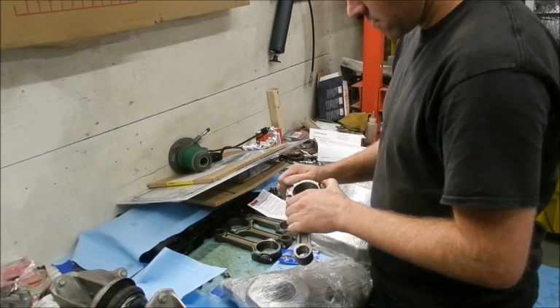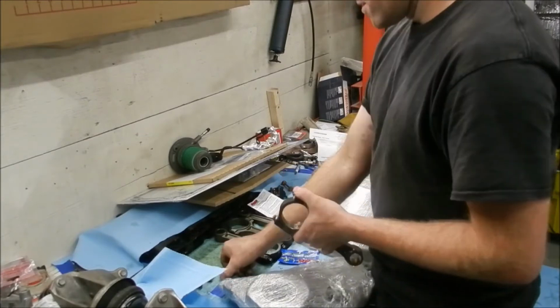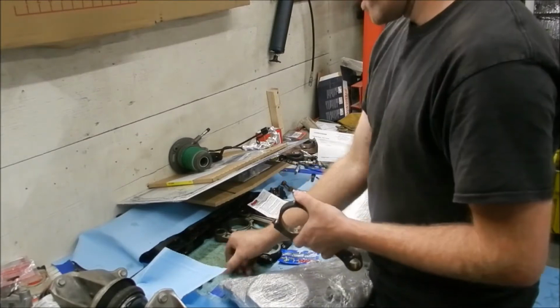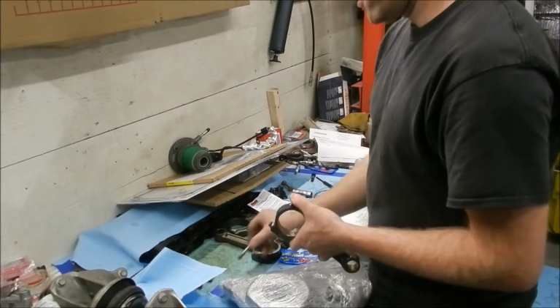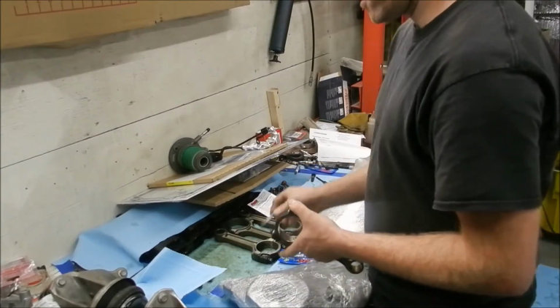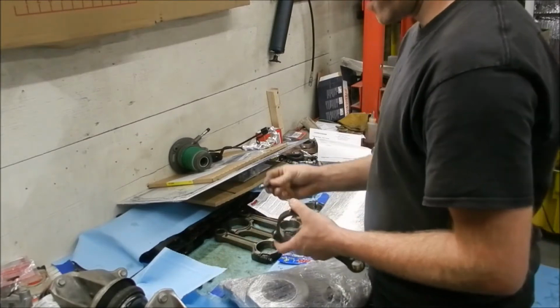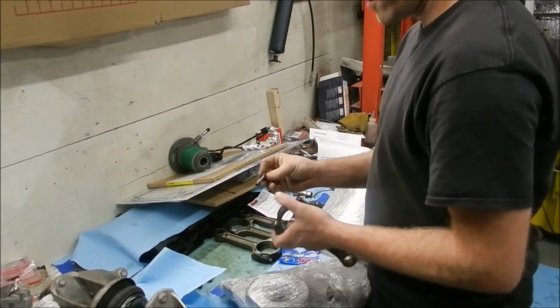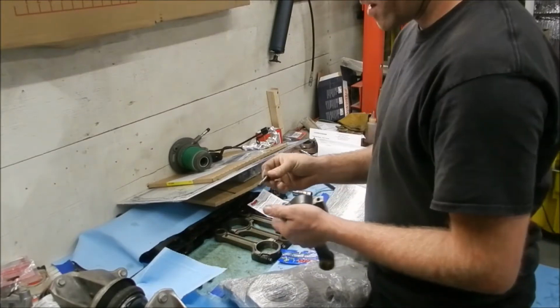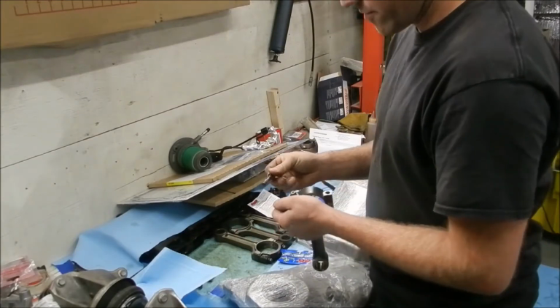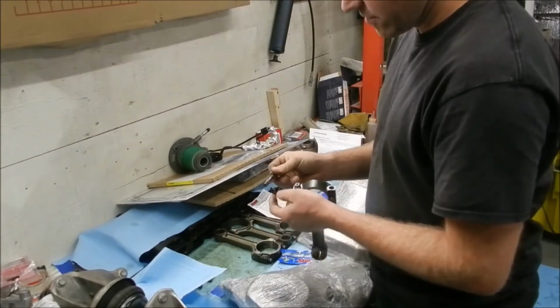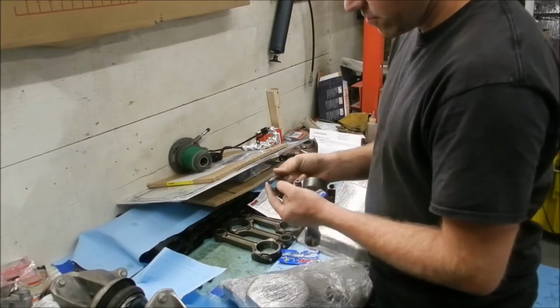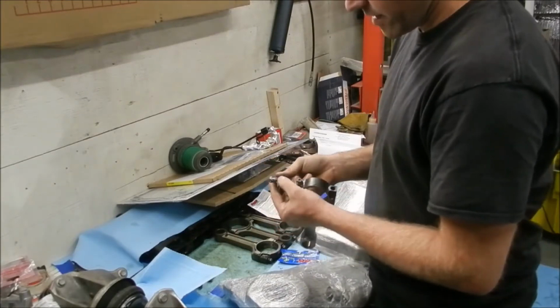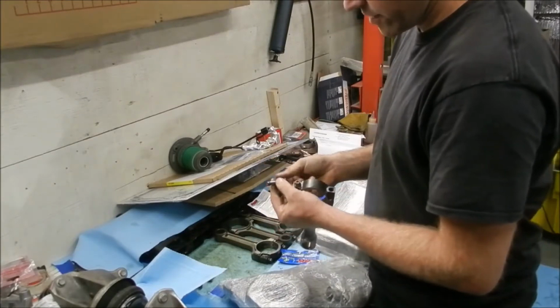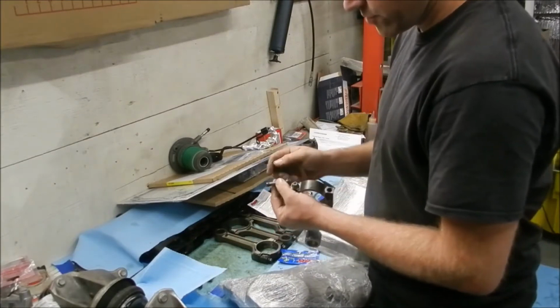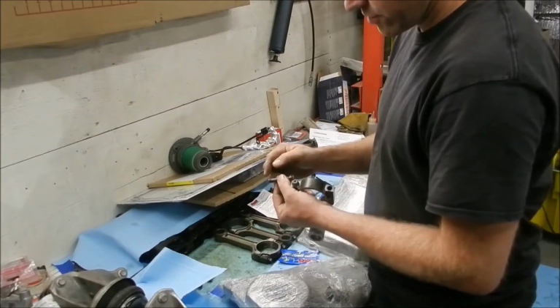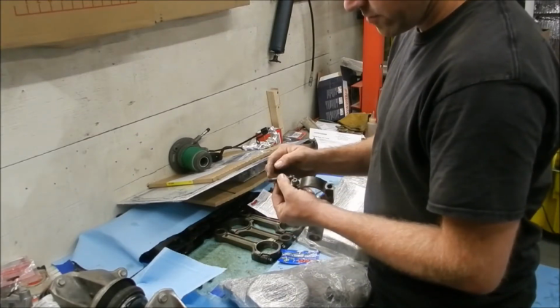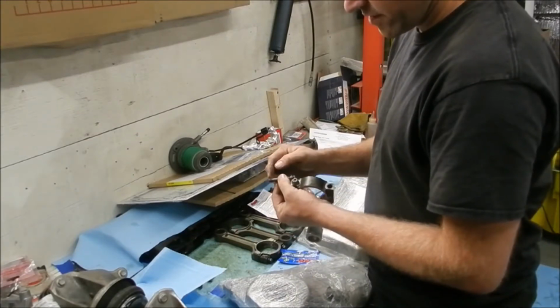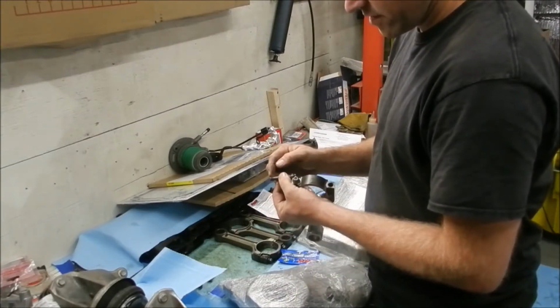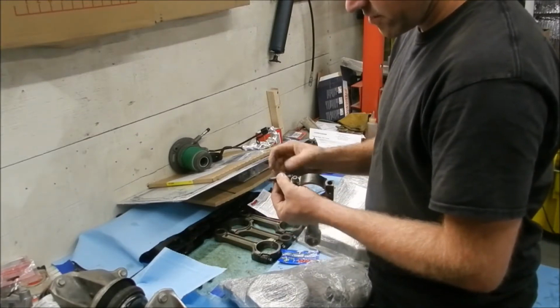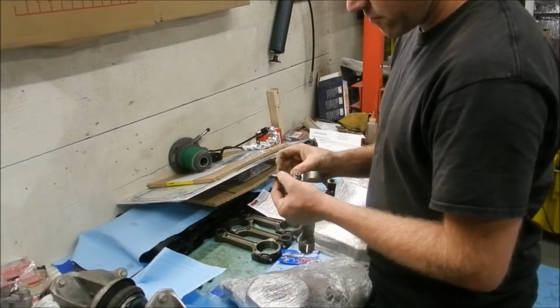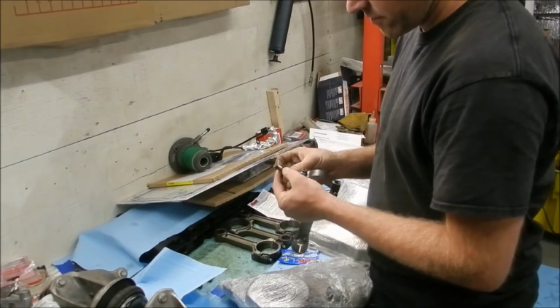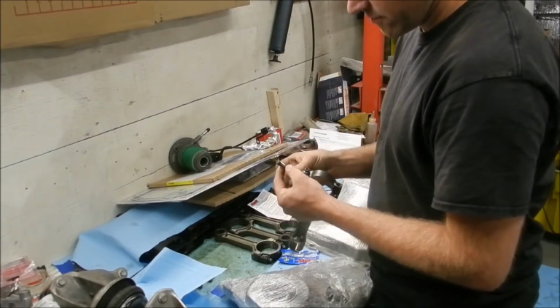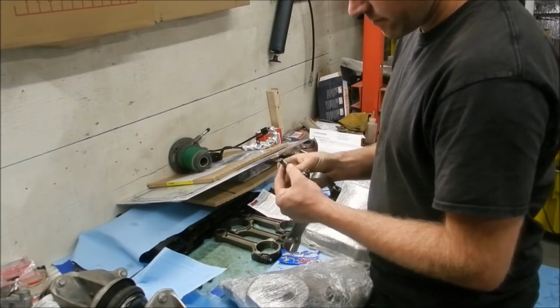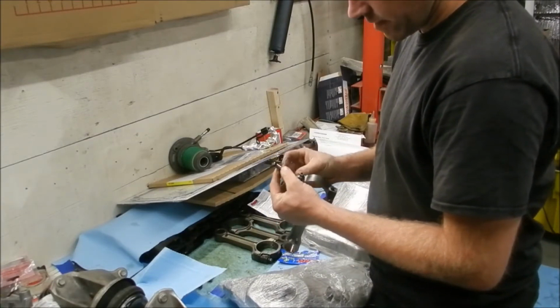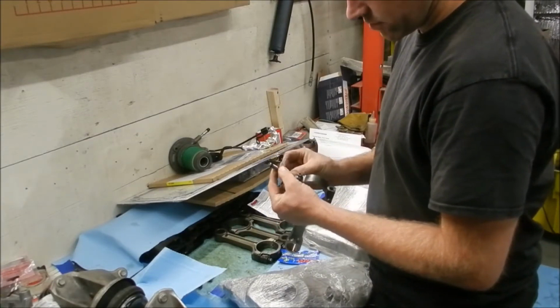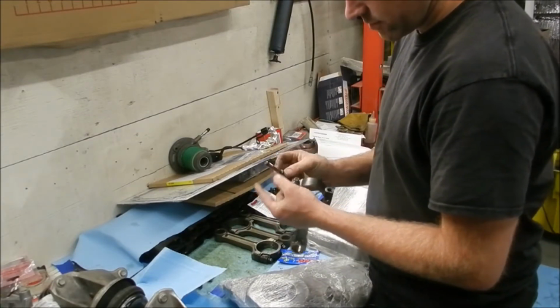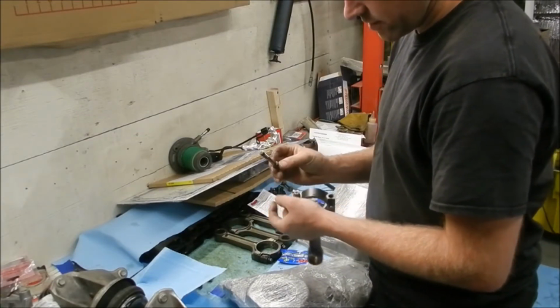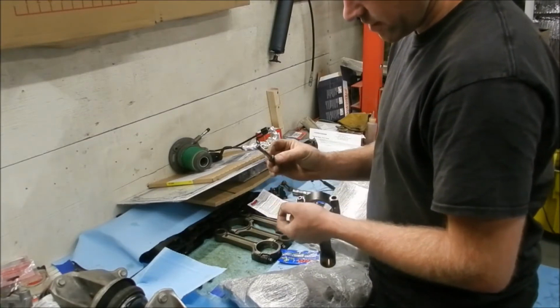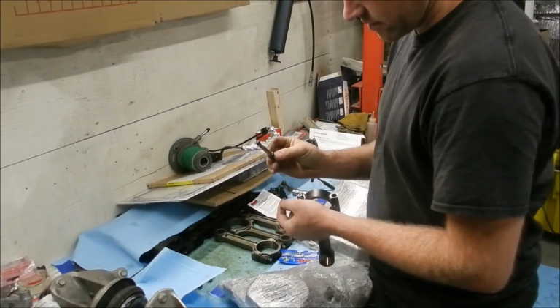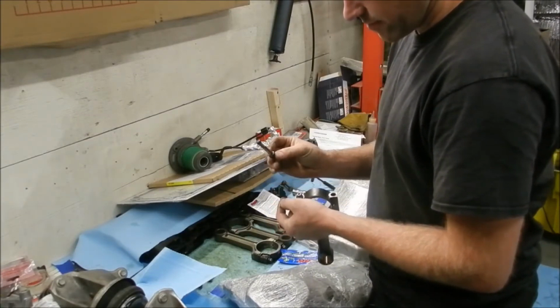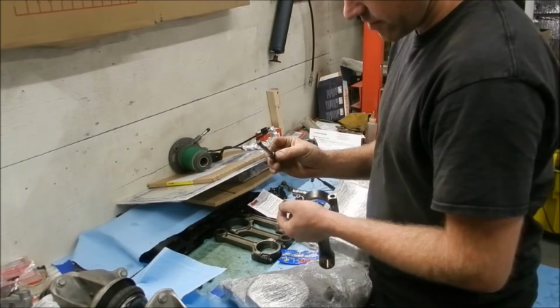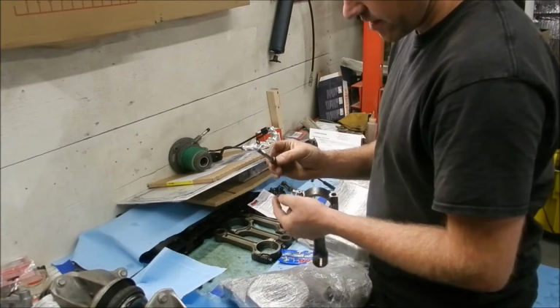You might notice when I put the ARP lube on, I just put a little bit on the end of the threads and a little bit on the top of the head.